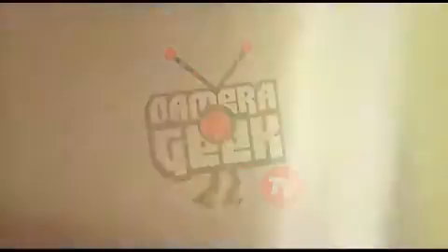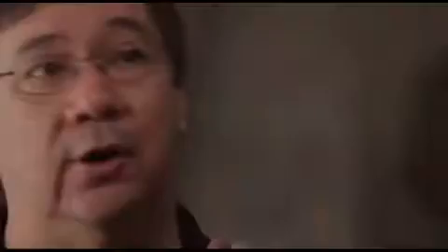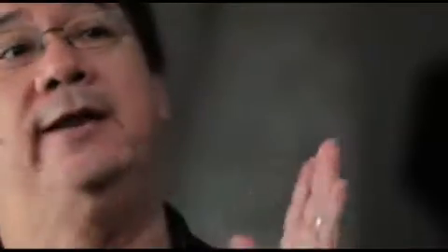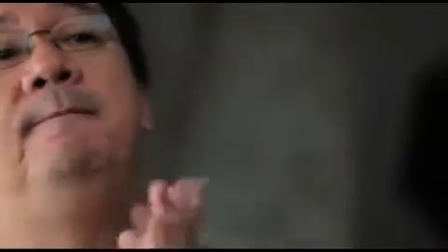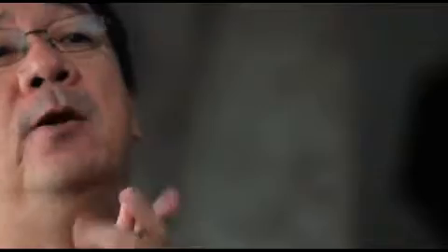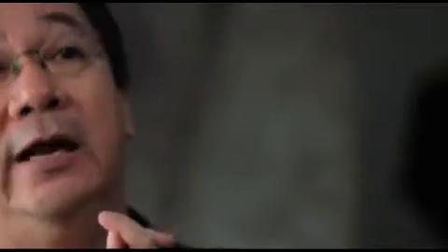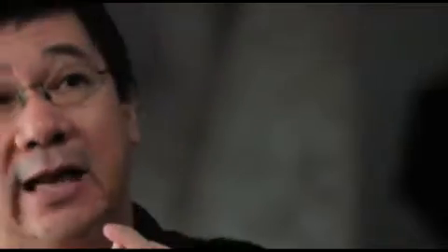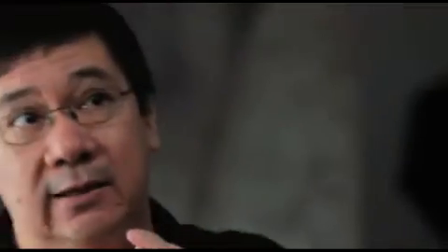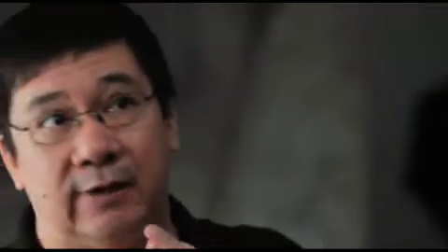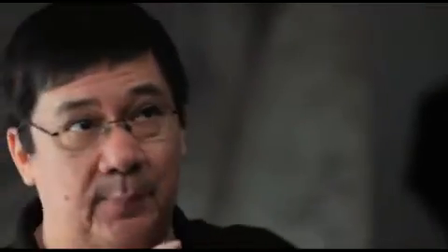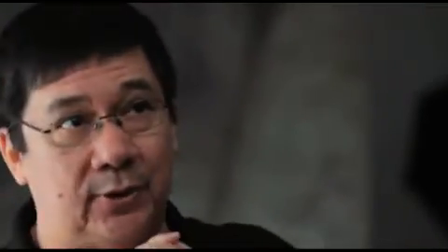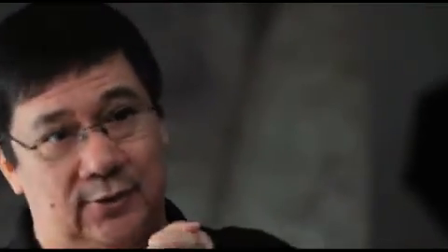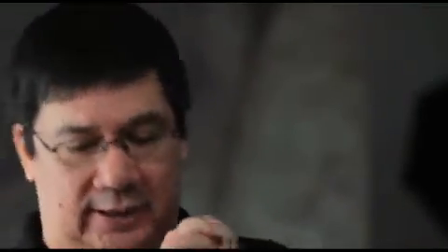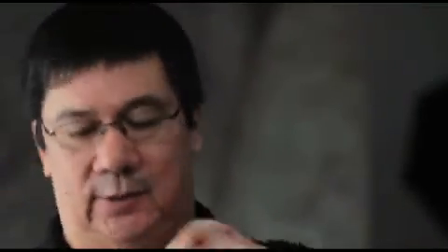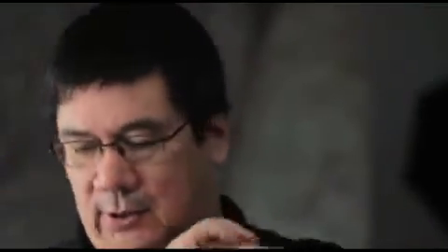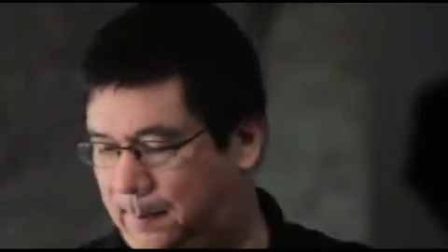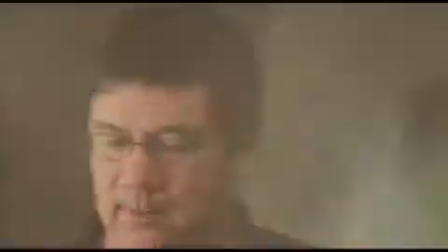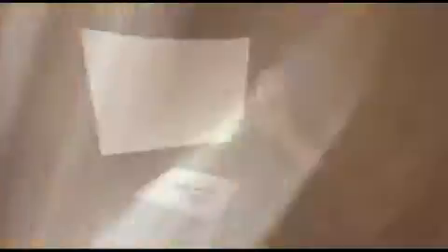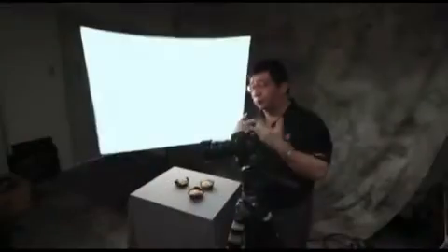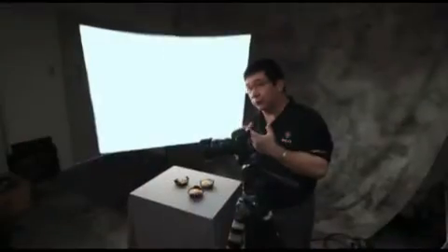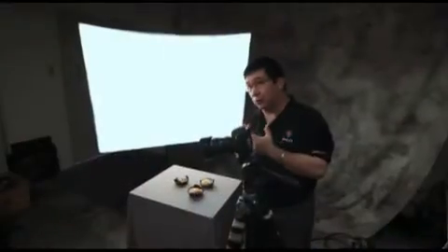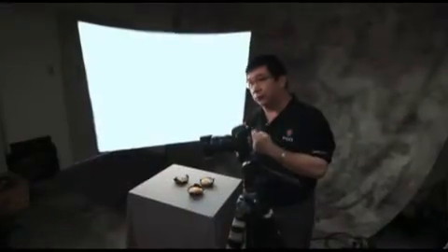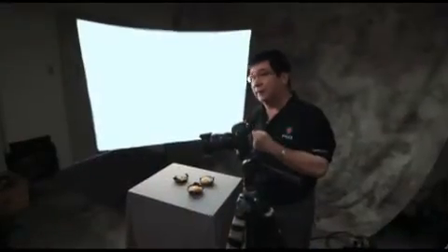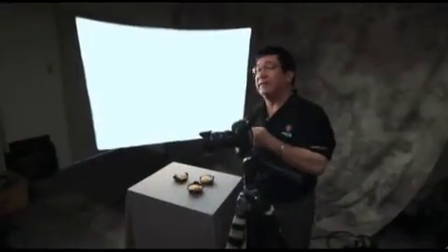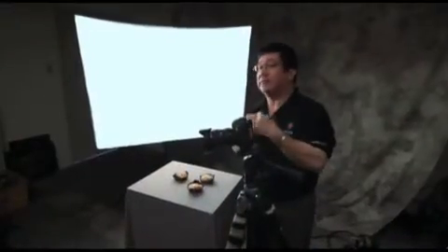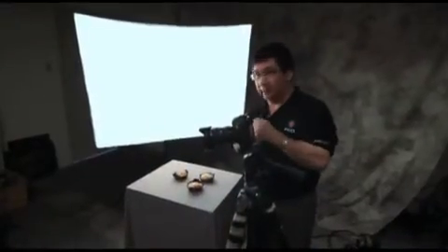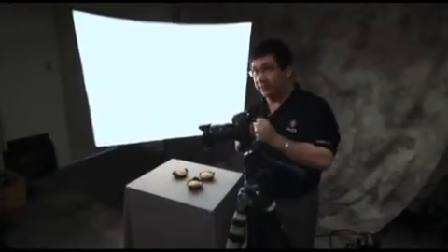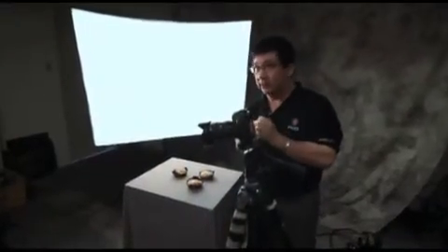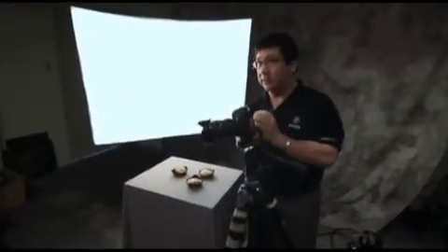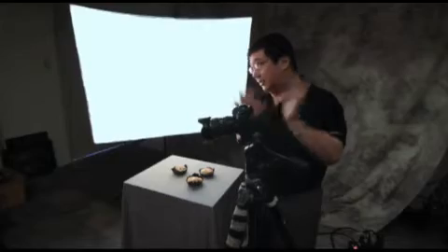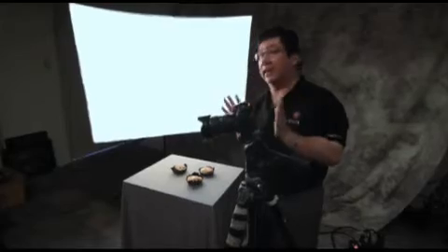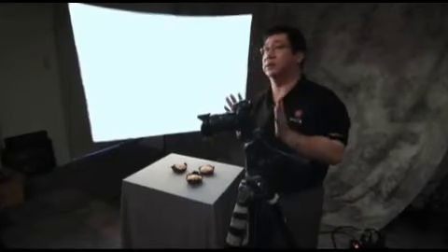Okay, ready na? Ready na po. Okay, here we go. Food photography is lighting, nothing else.